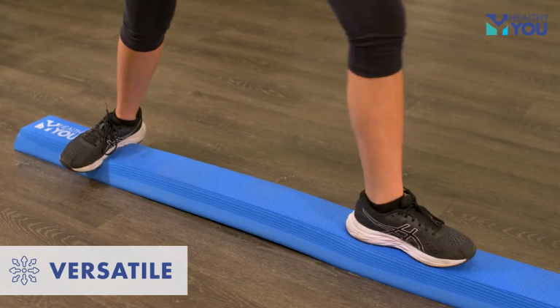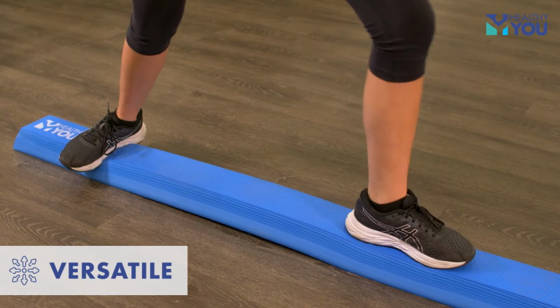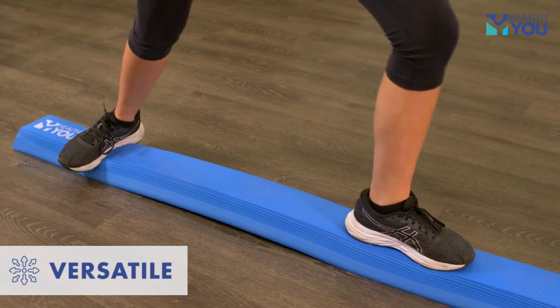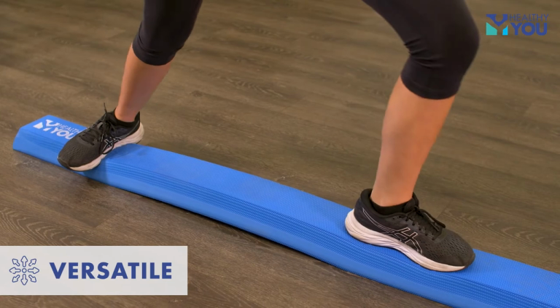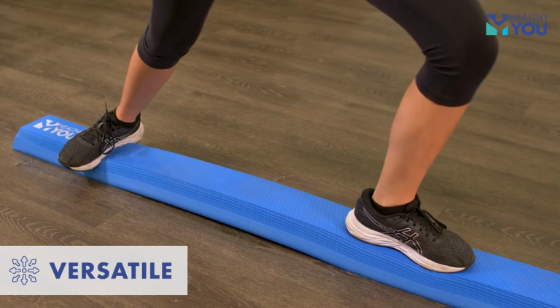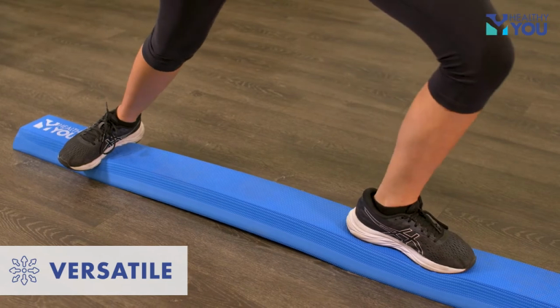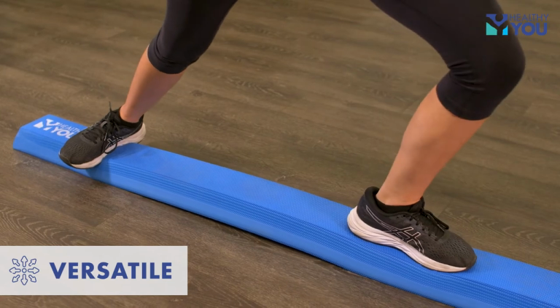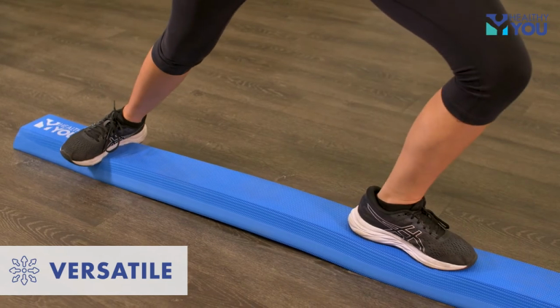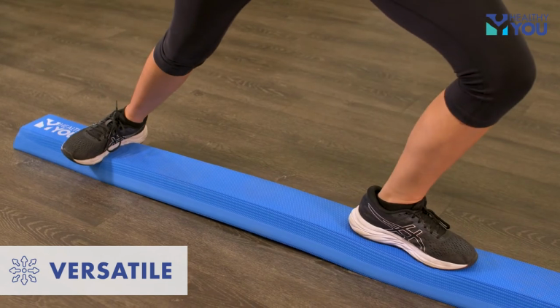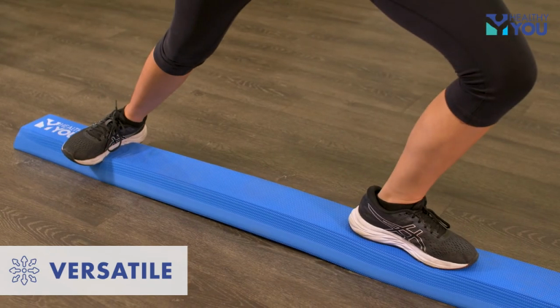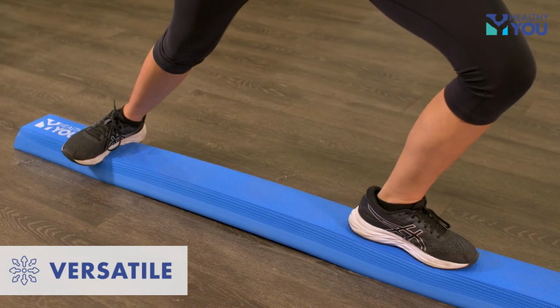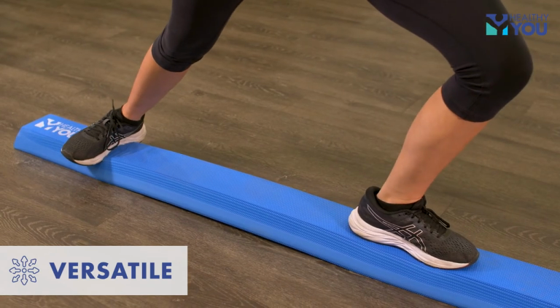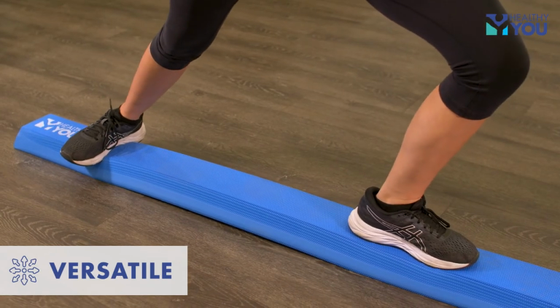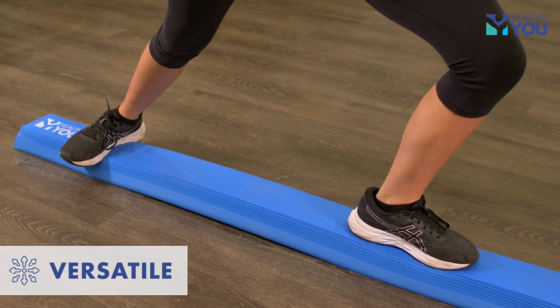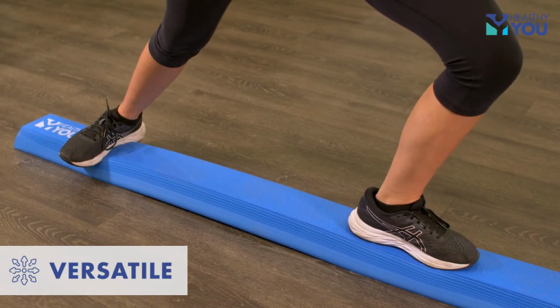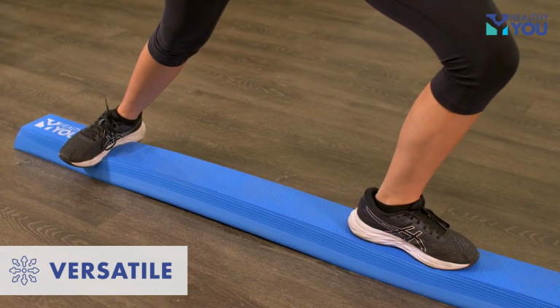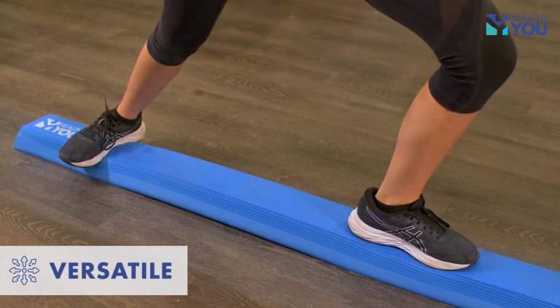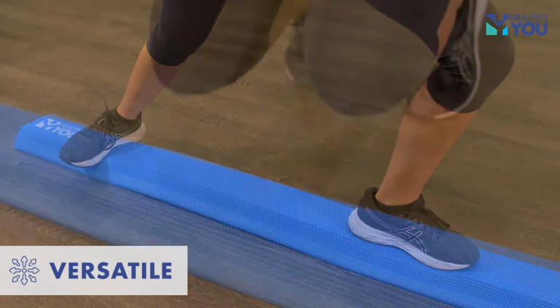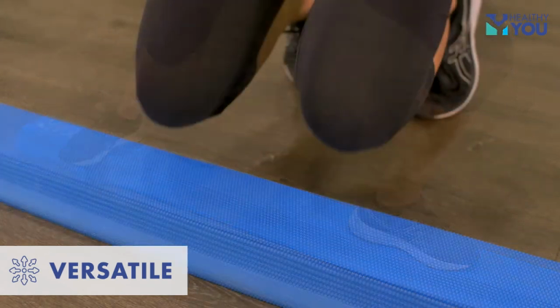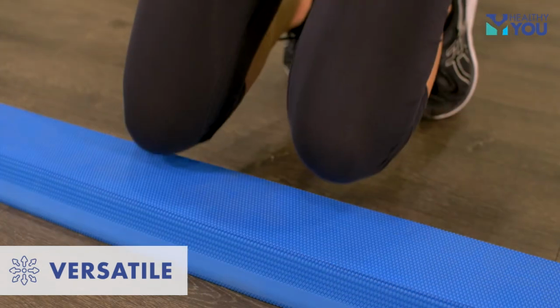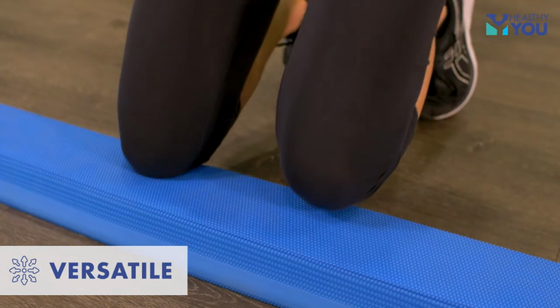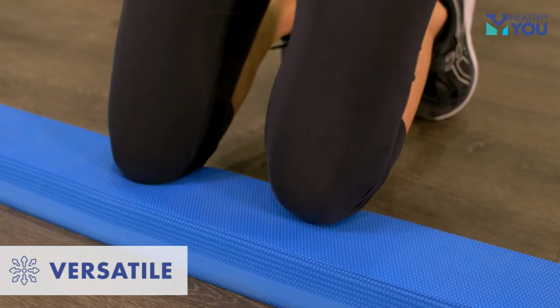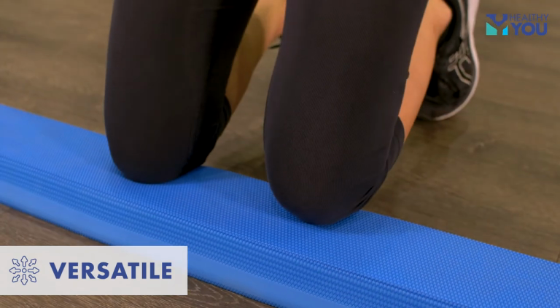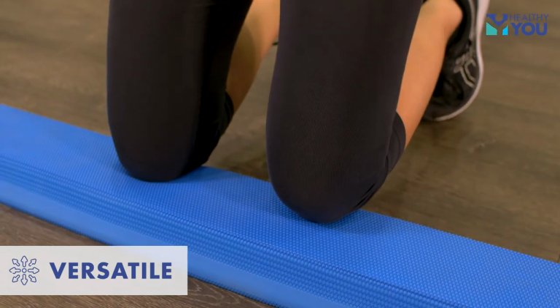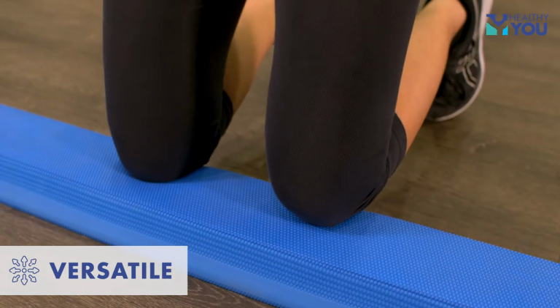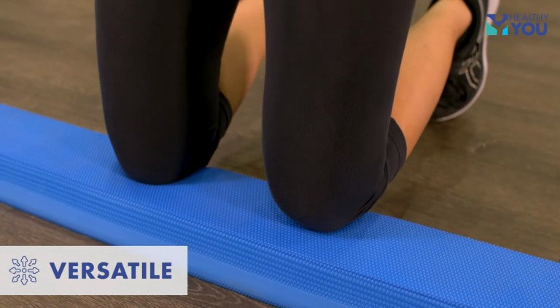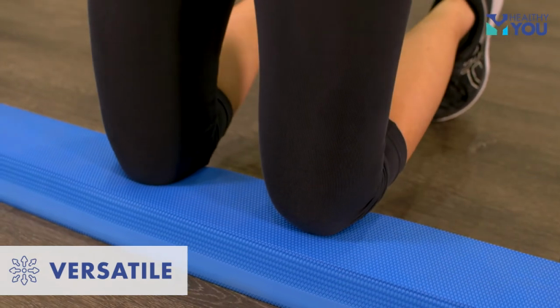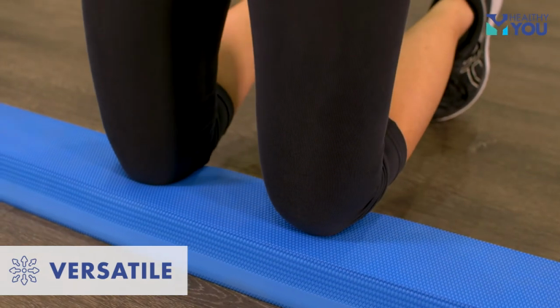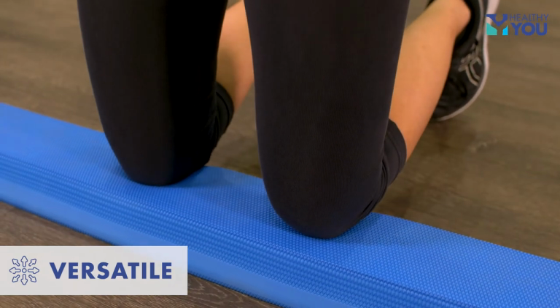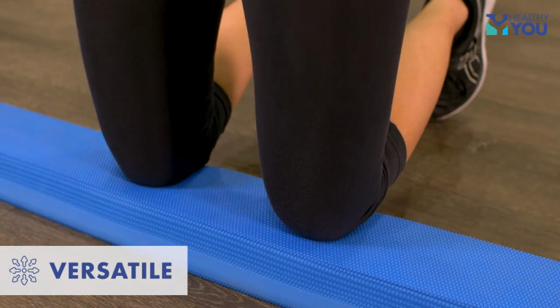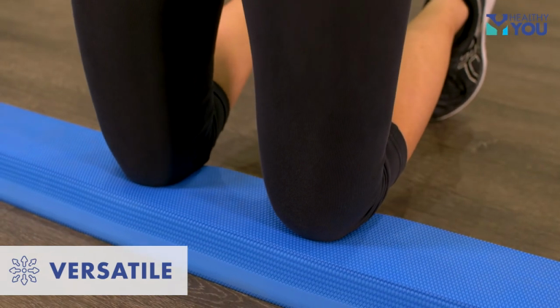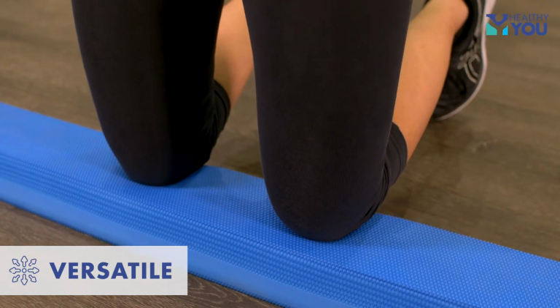it is also perfect for sports training, Pilates, yoga, kids, or even a kneeling mat.